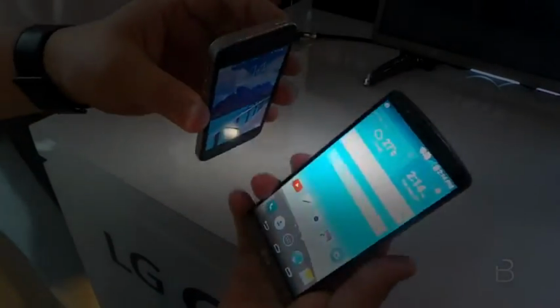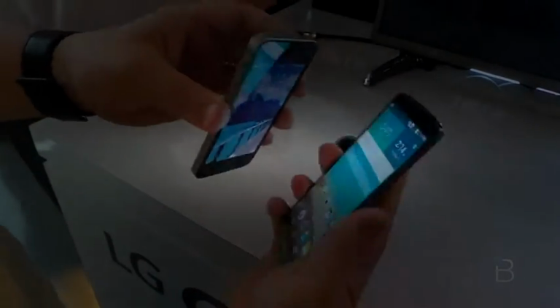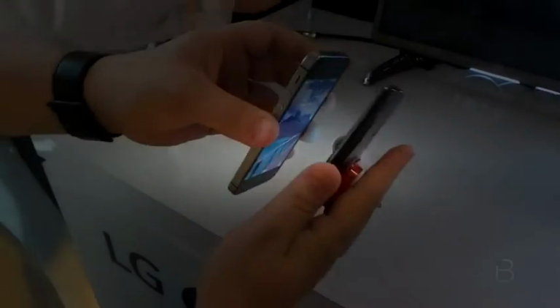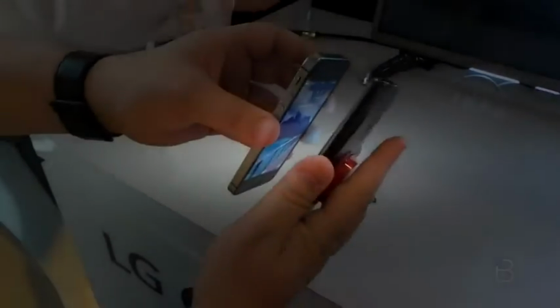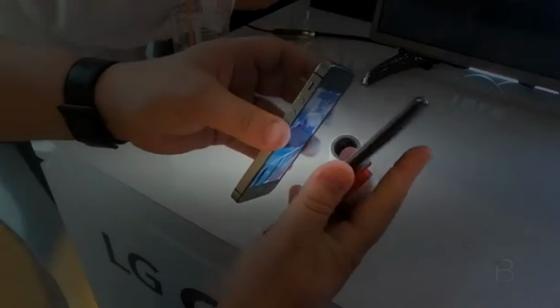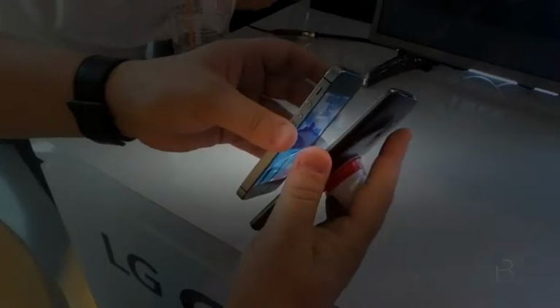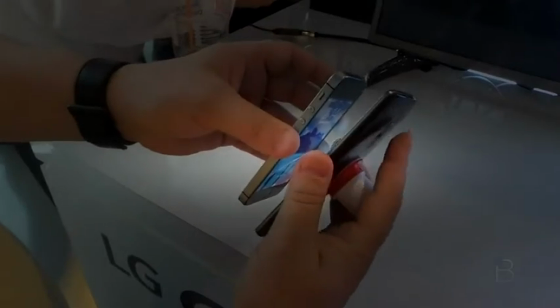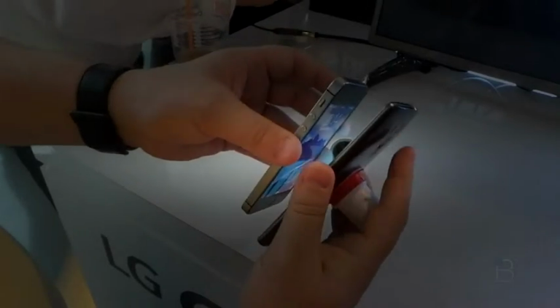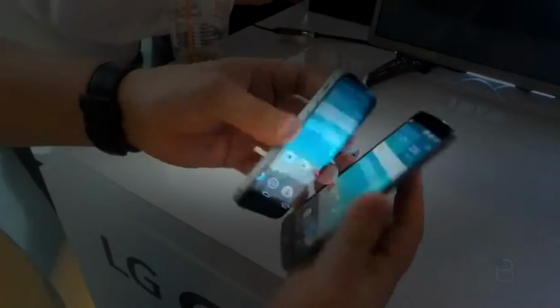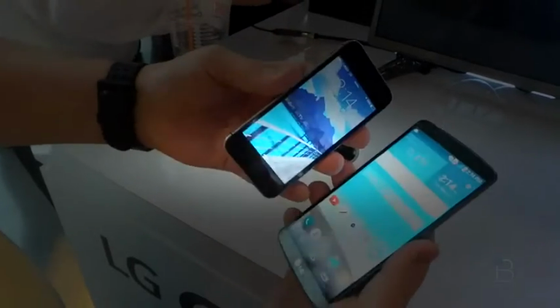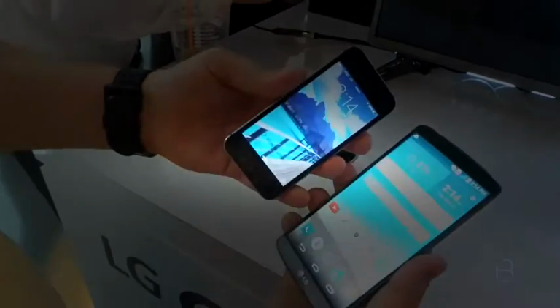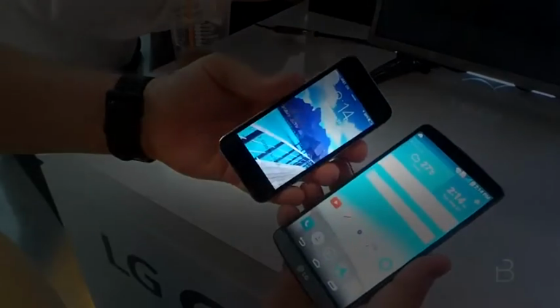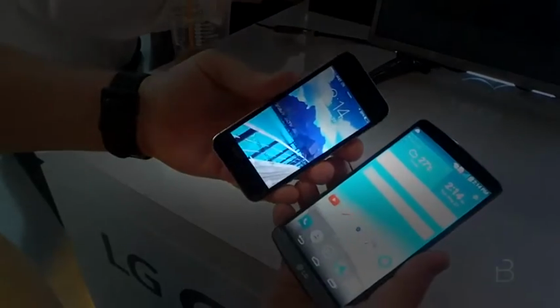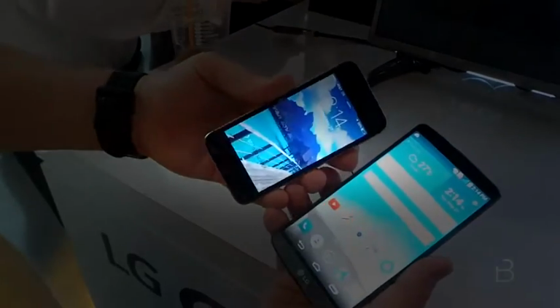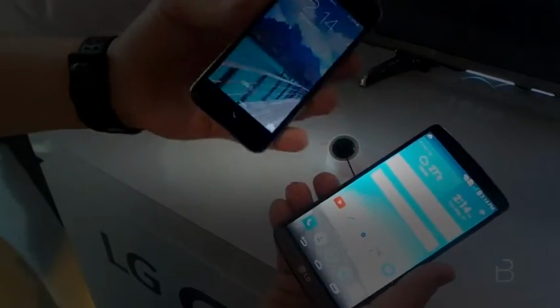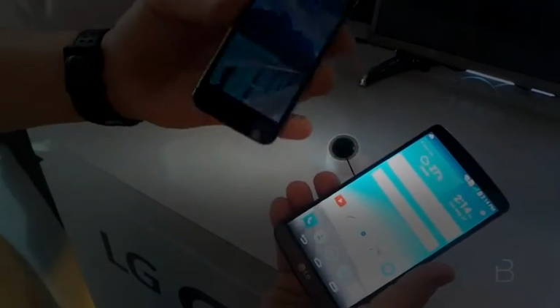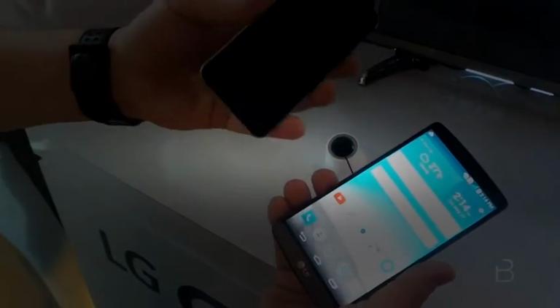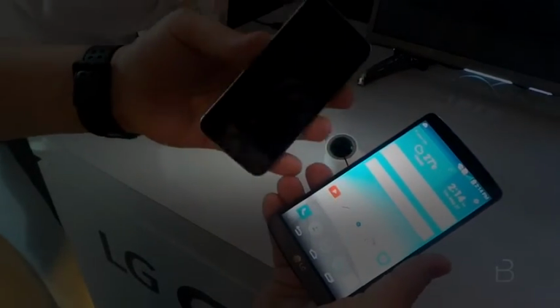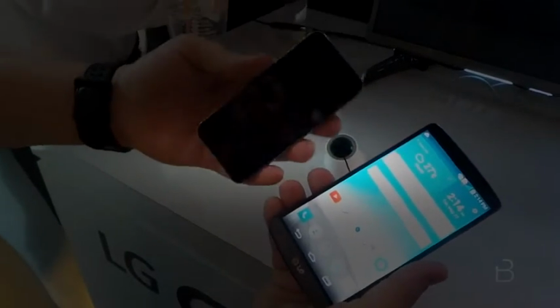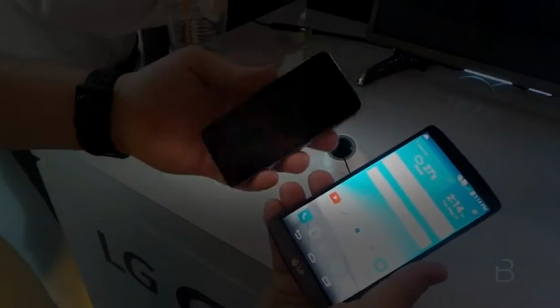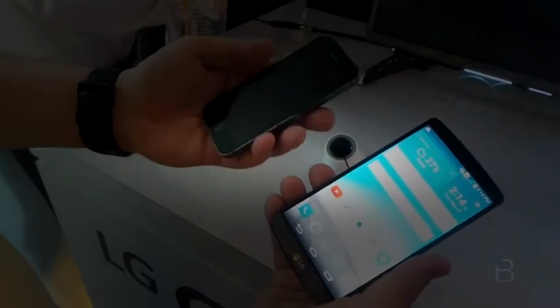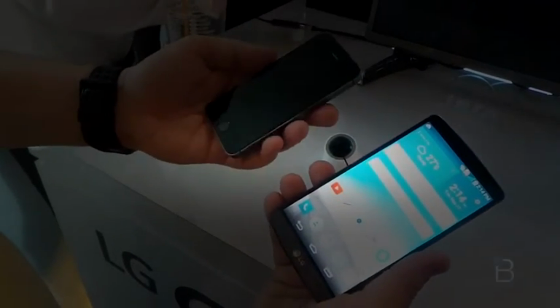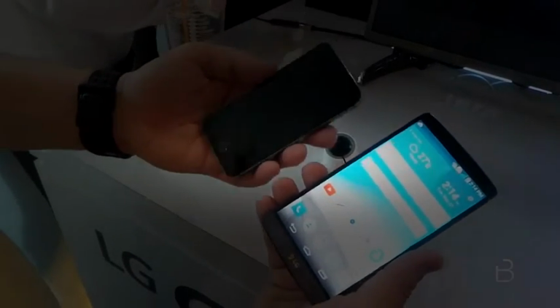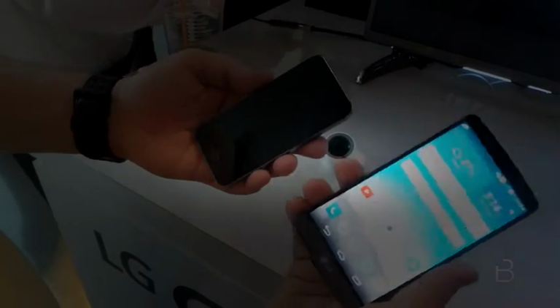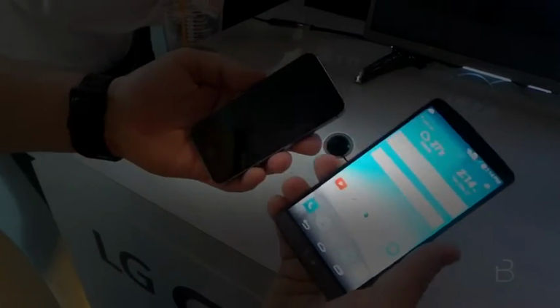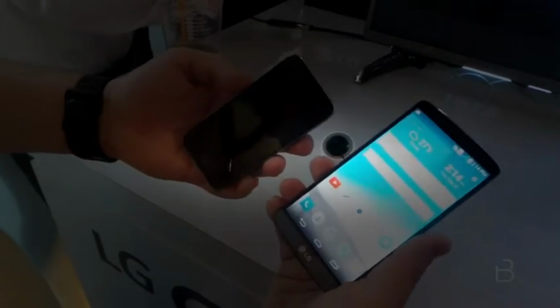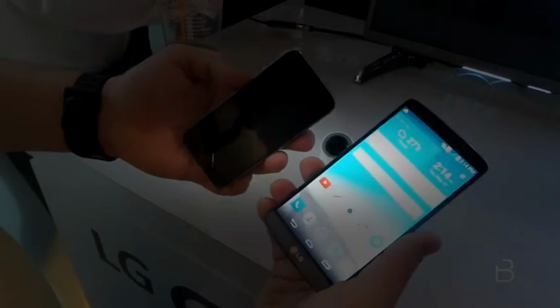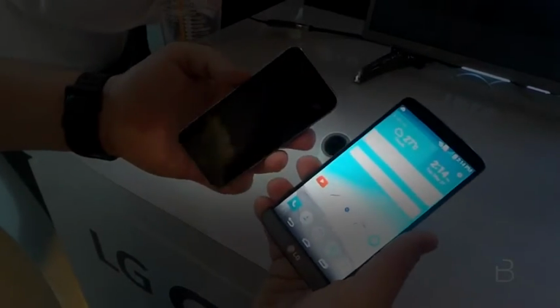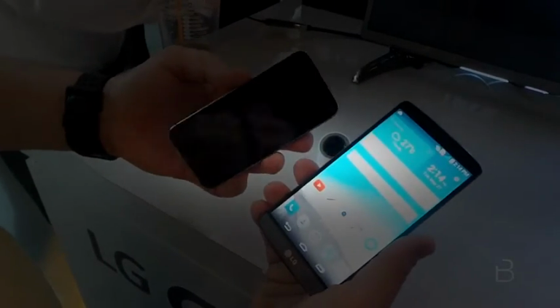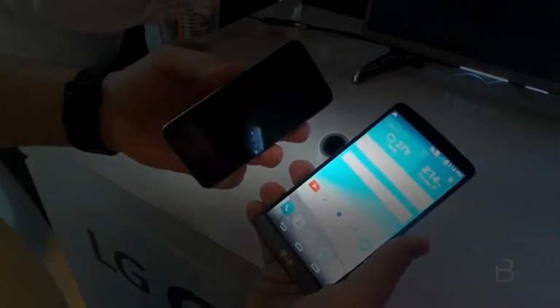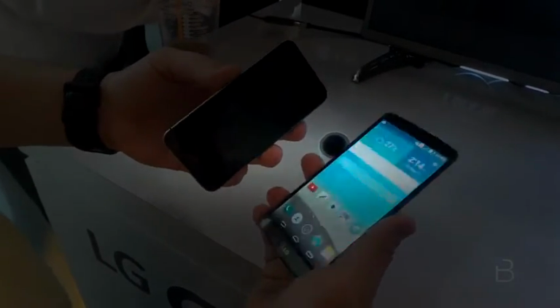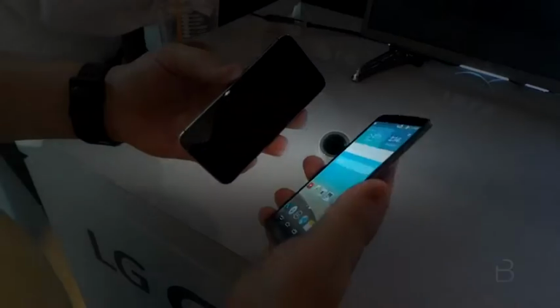We just want to show you a quick difference of the two phones side-by-side, especially for those out there who might own an iPhone and want to know just how much bigger the G3 is.